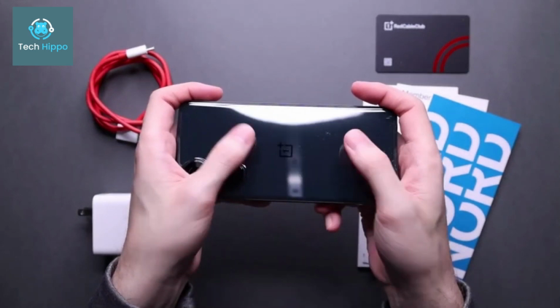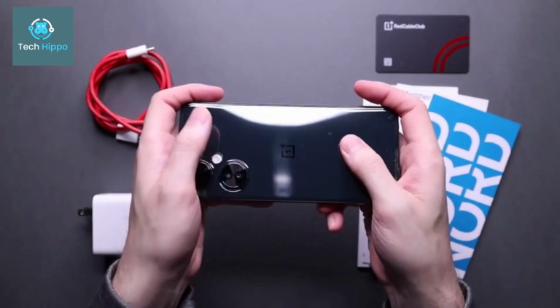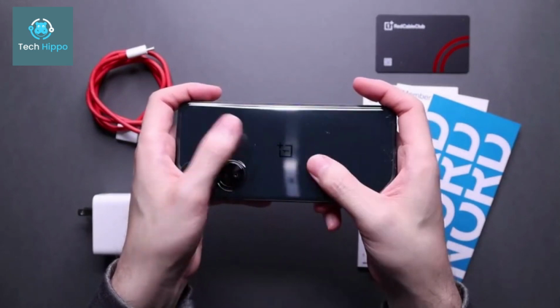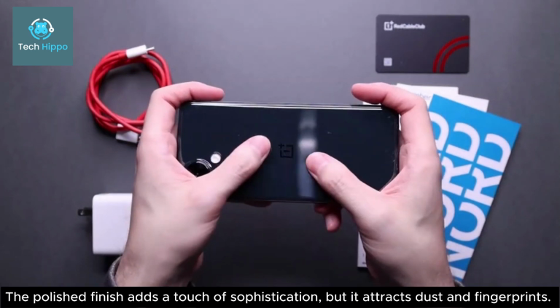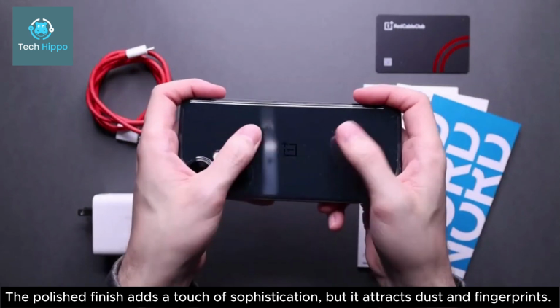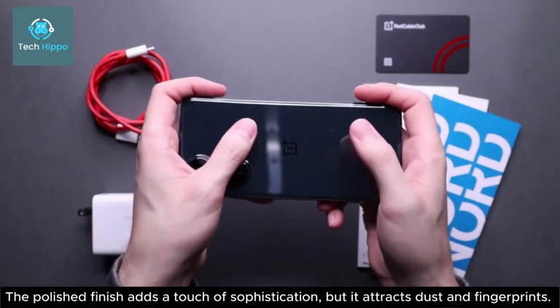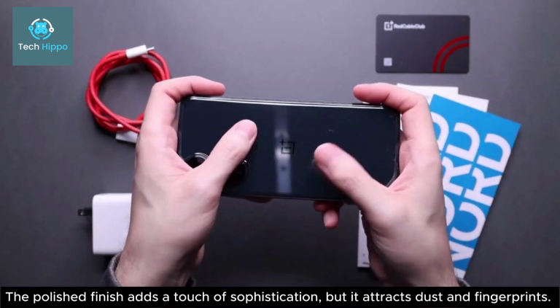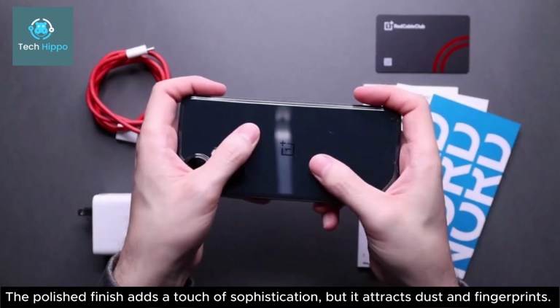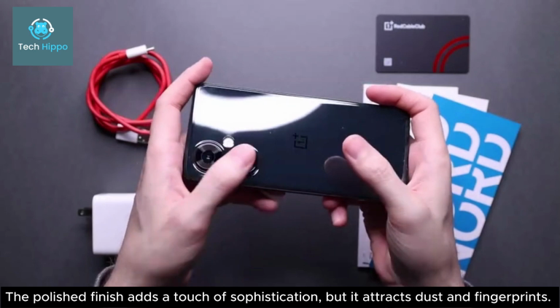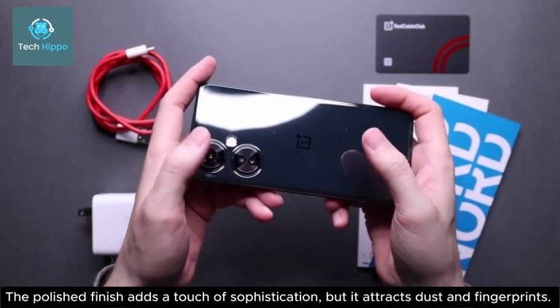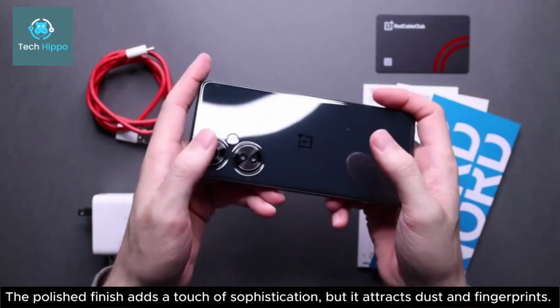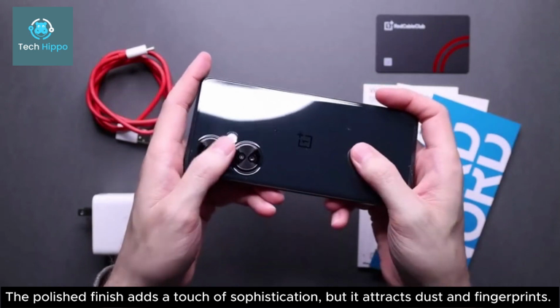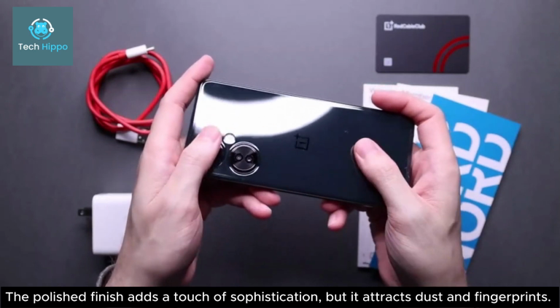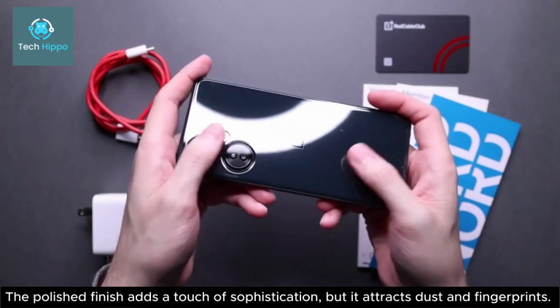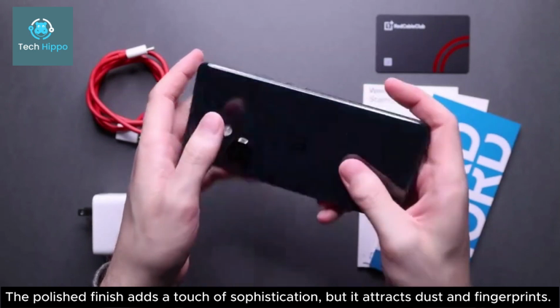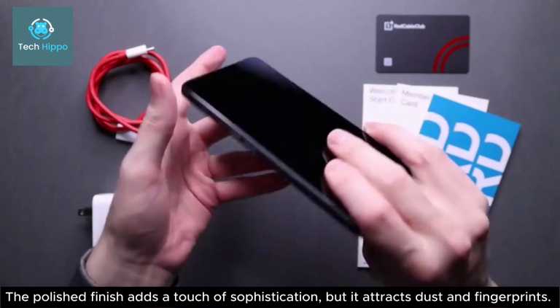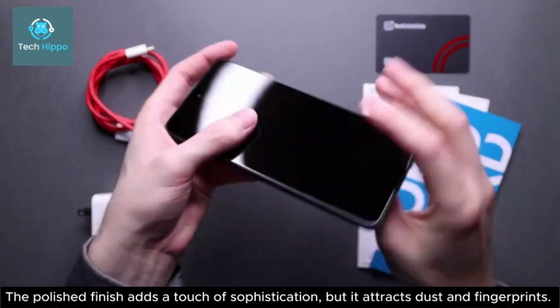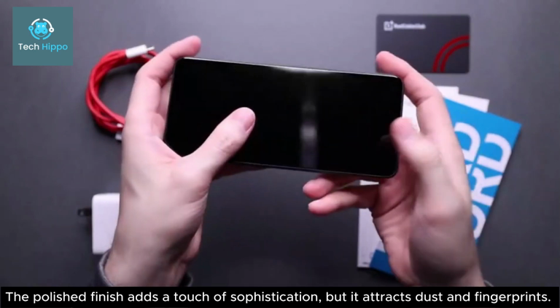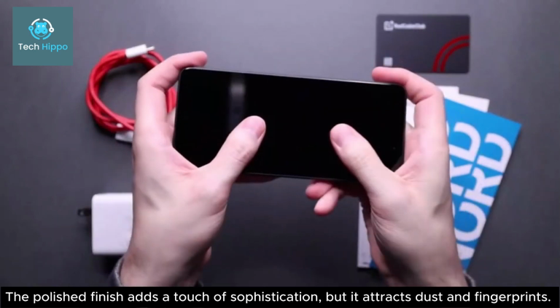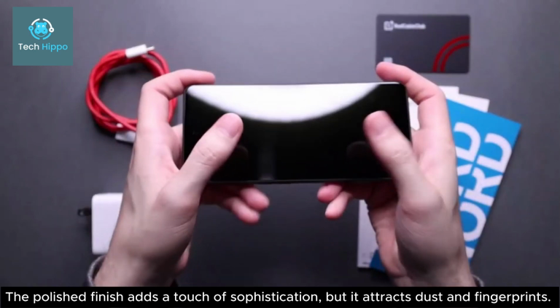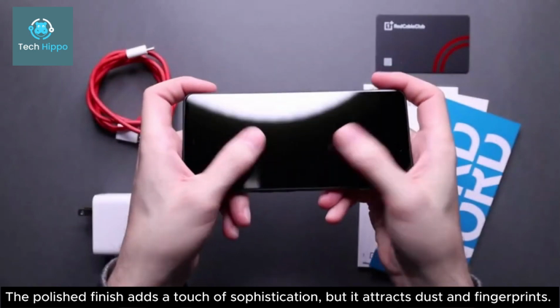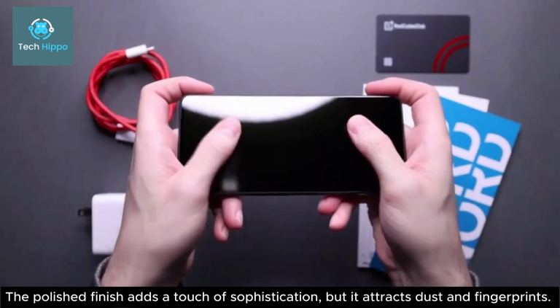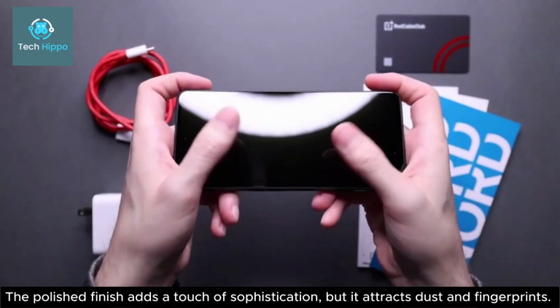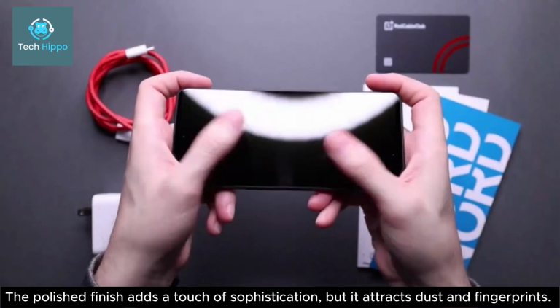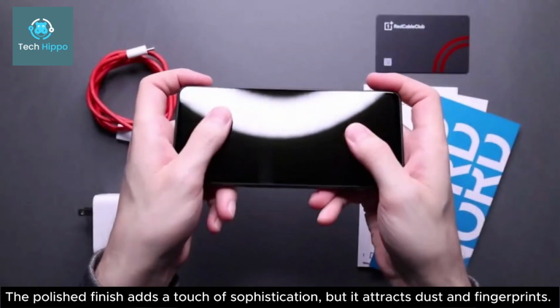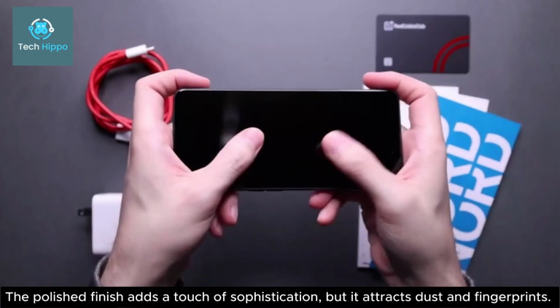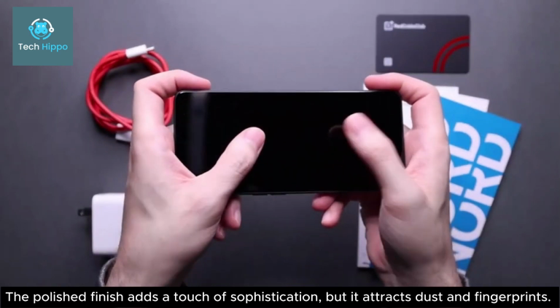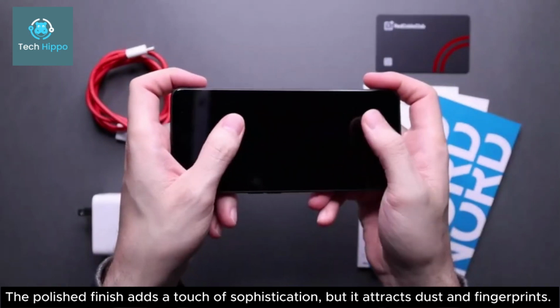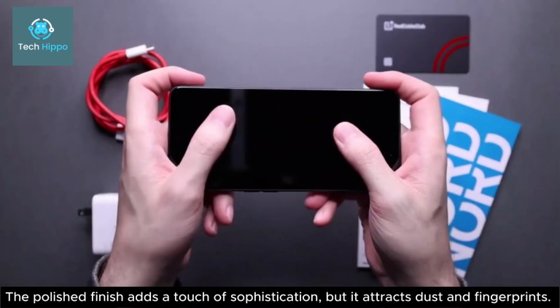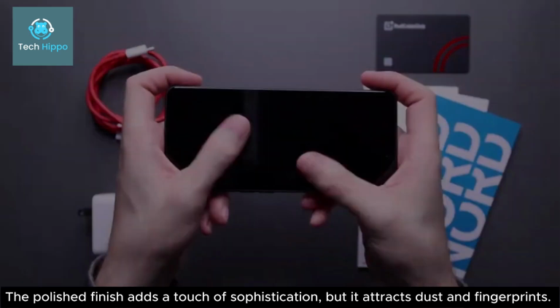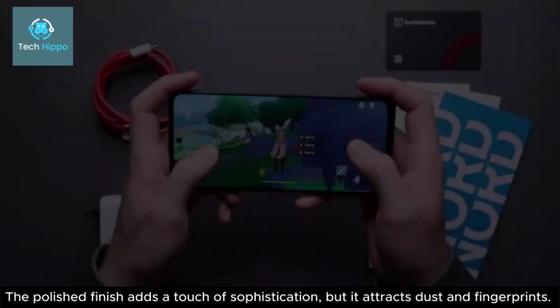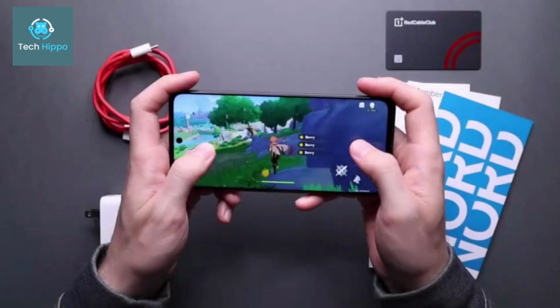The polished finish adds a touch of sophistication, but it attracts dust and fingerprints.